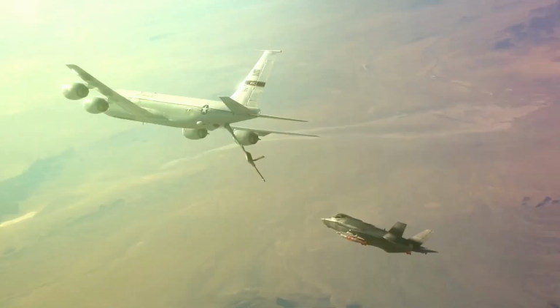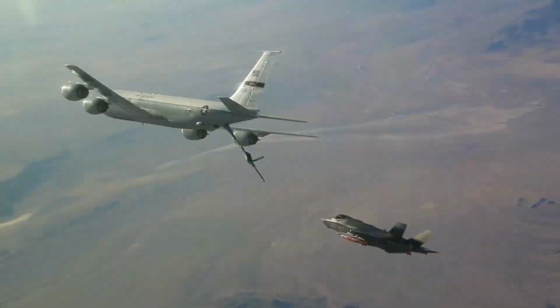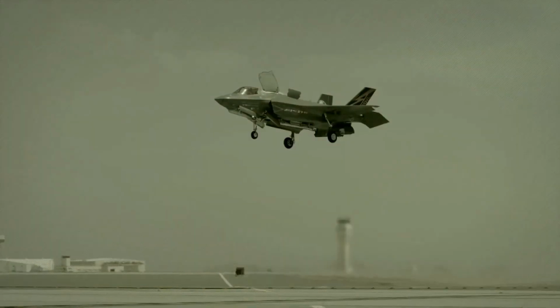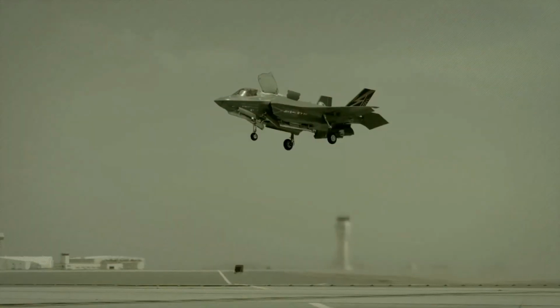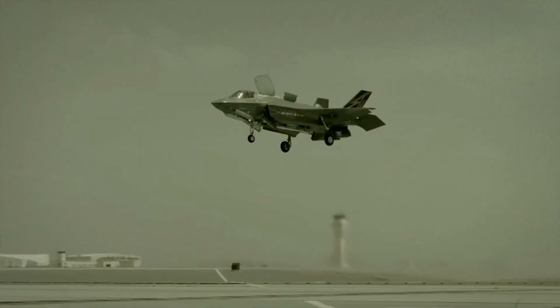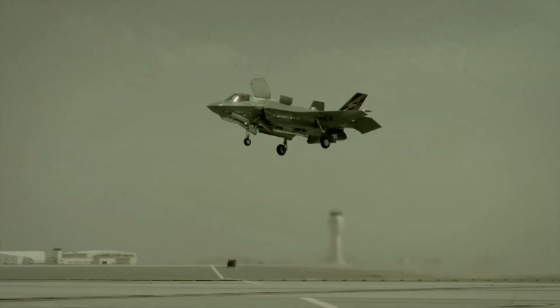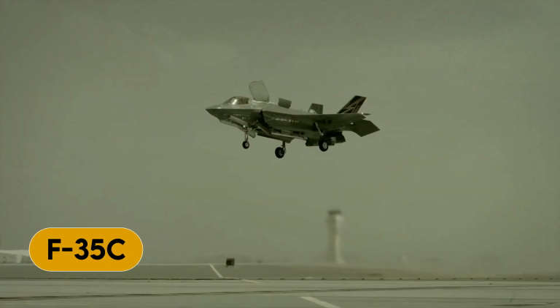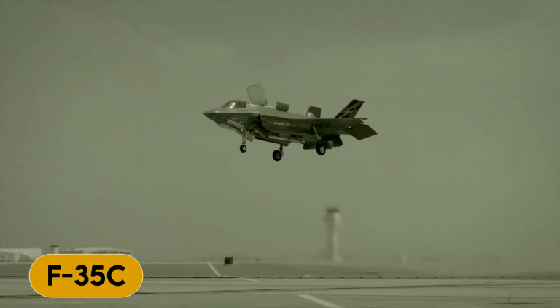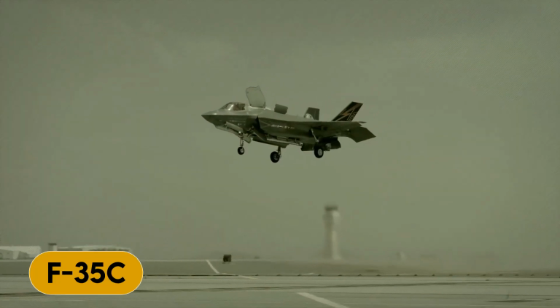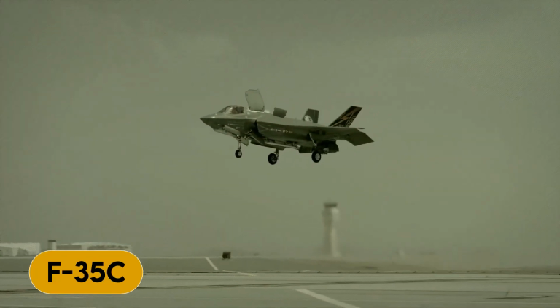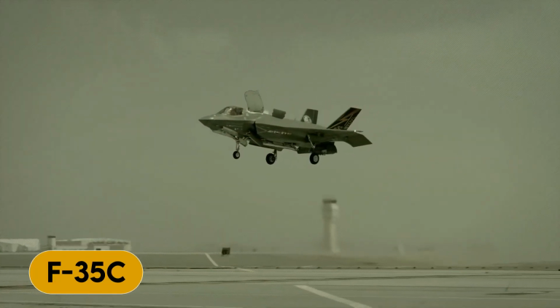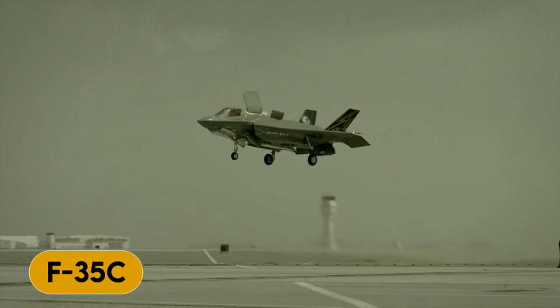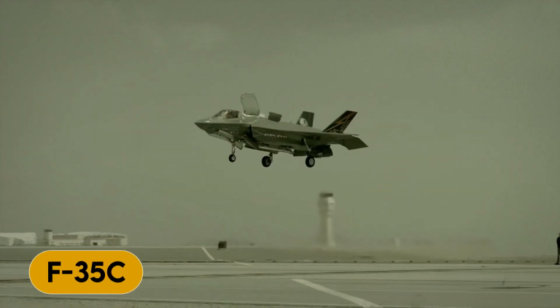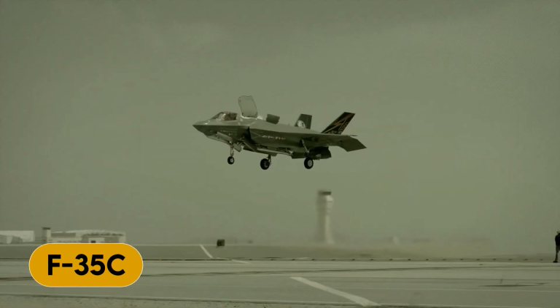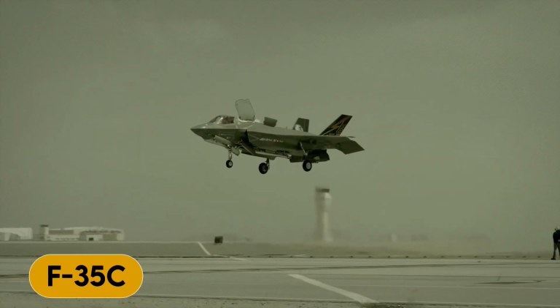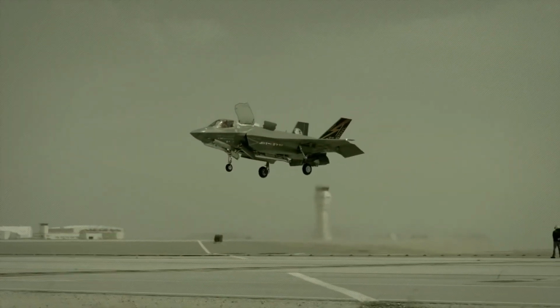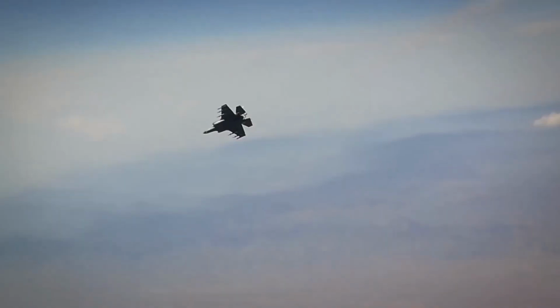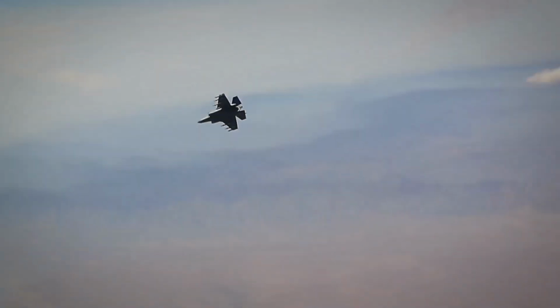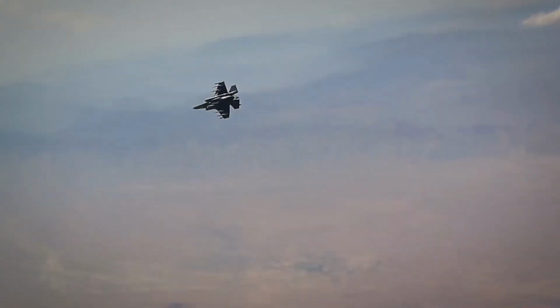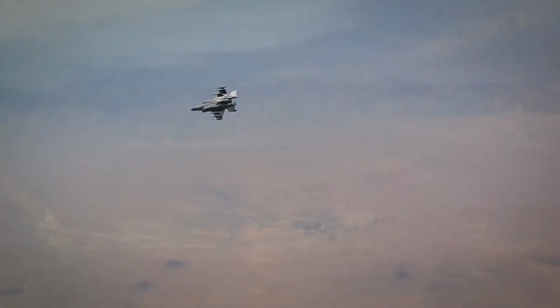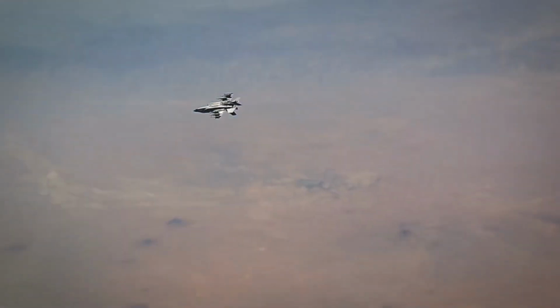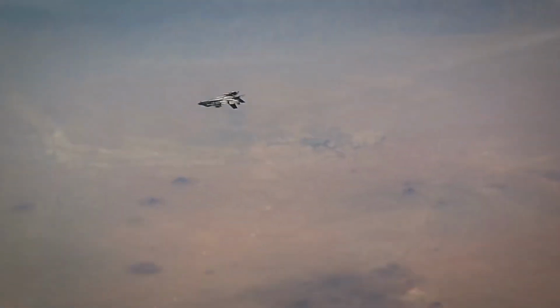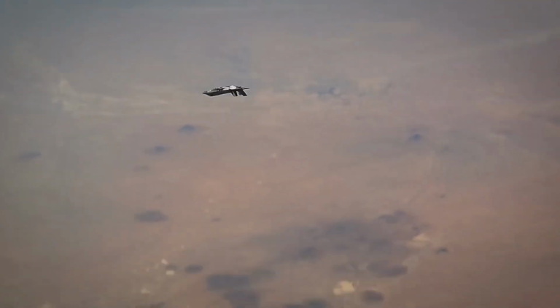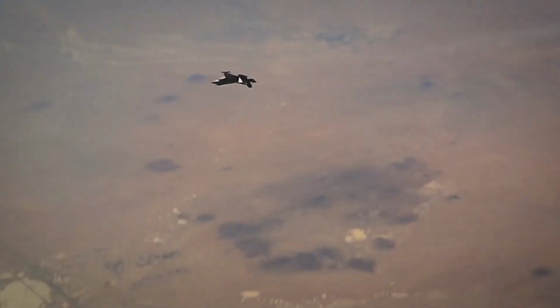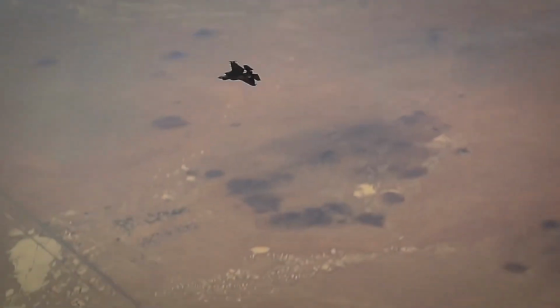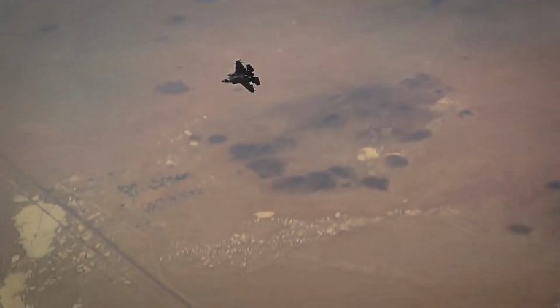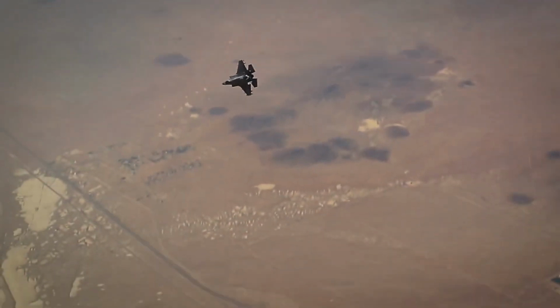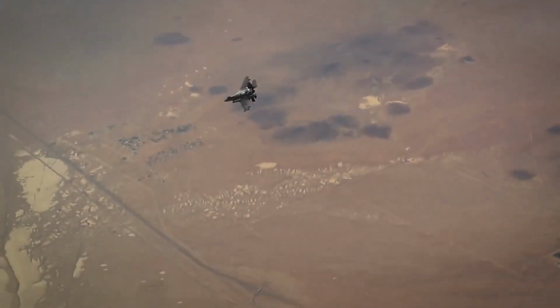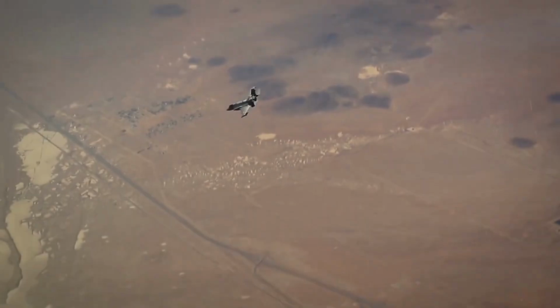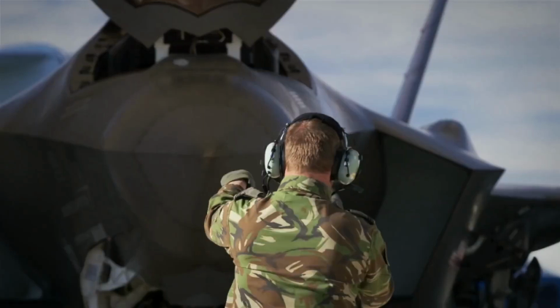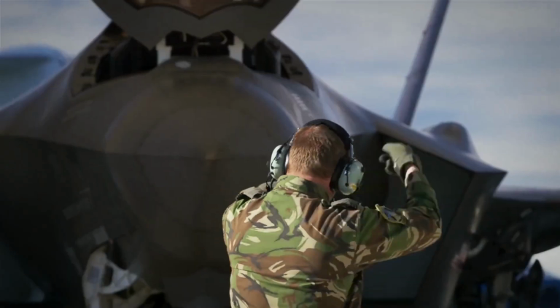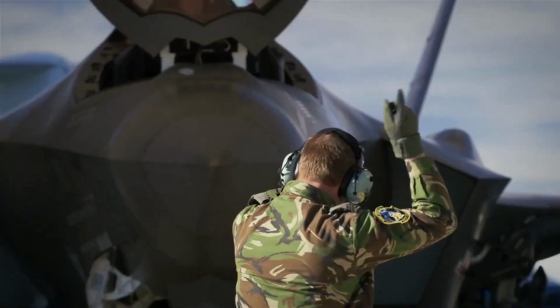Finally, we have the F-35C, which is designed for carrier operations and is used by the U.S. Navy.